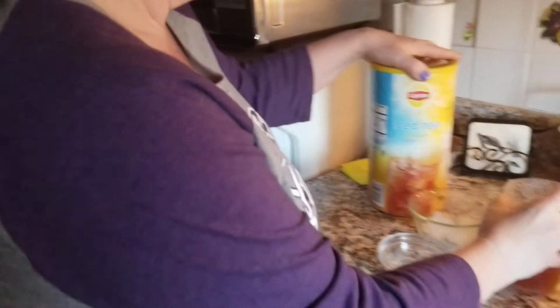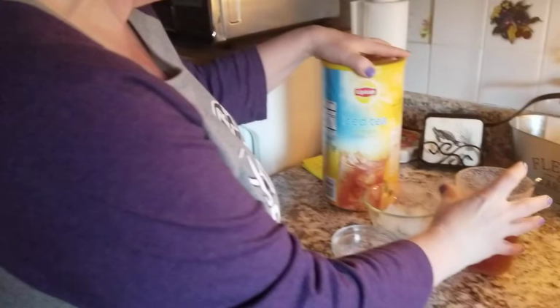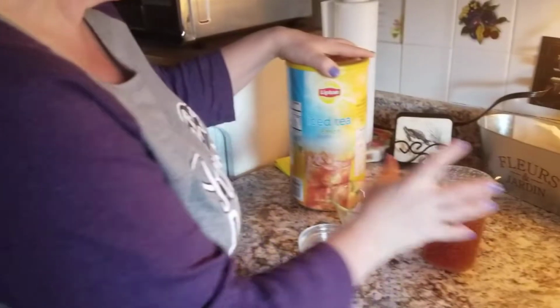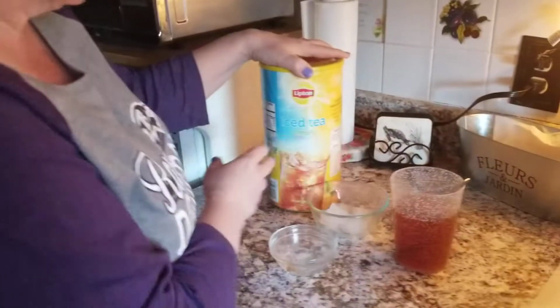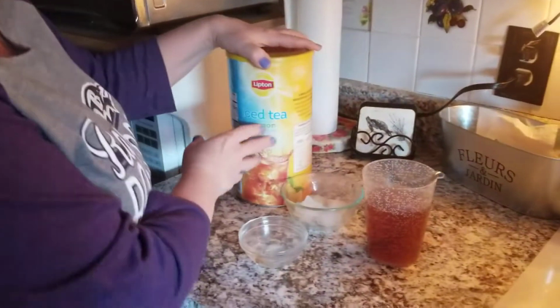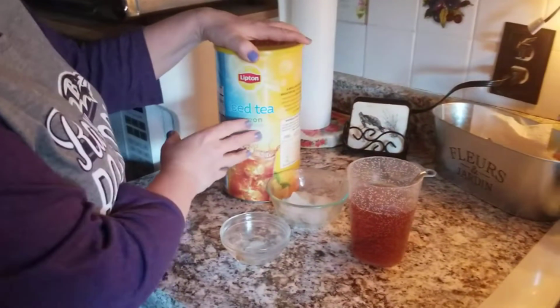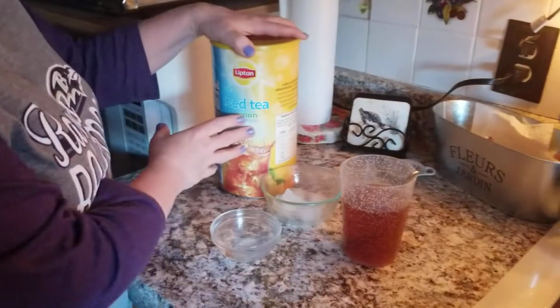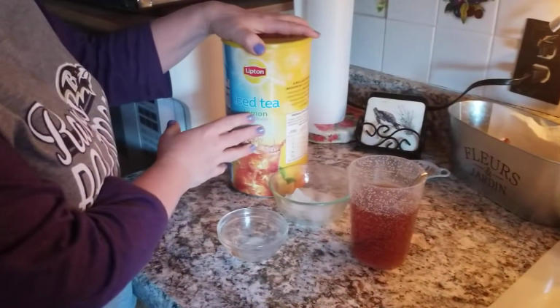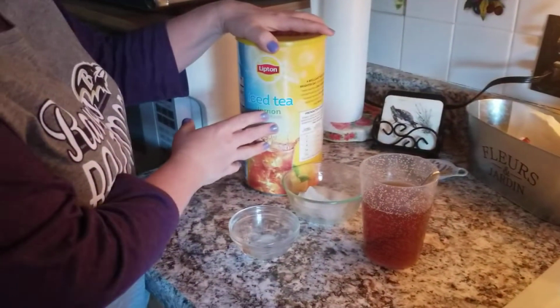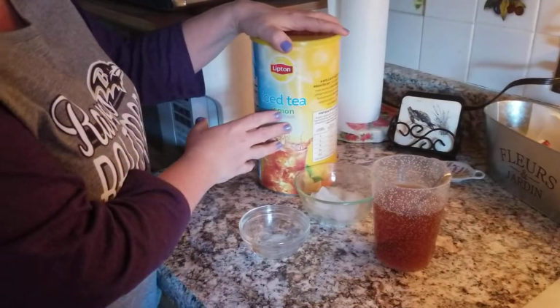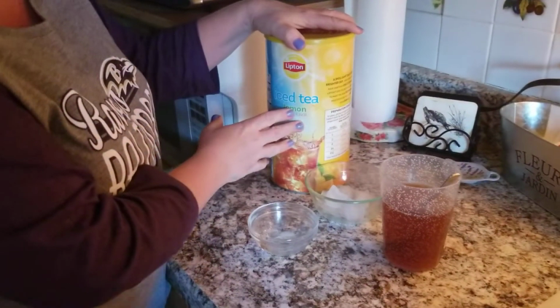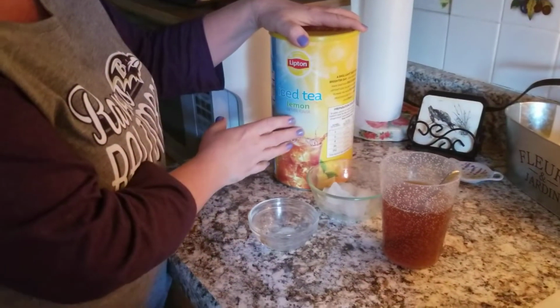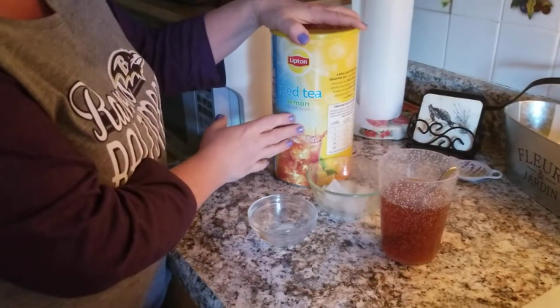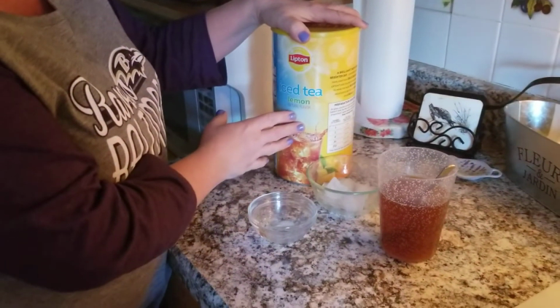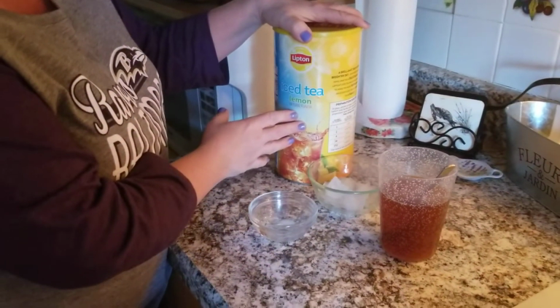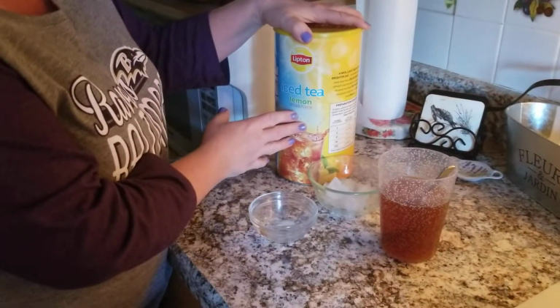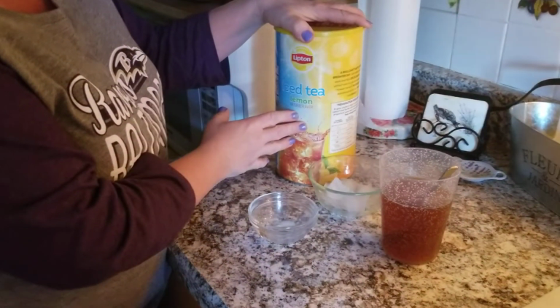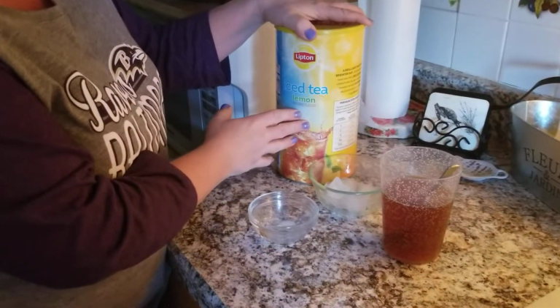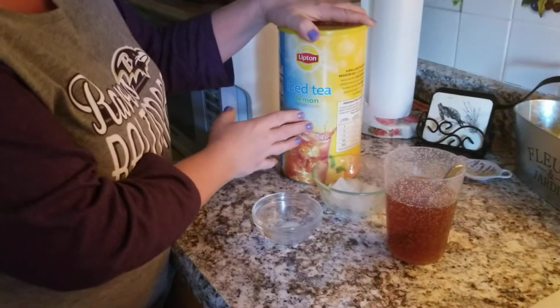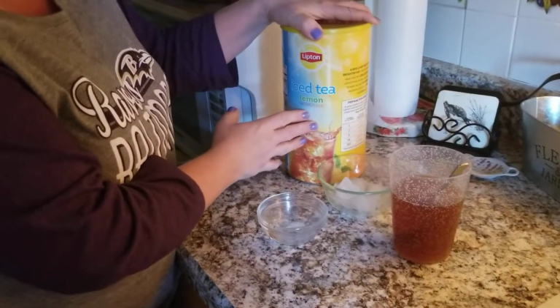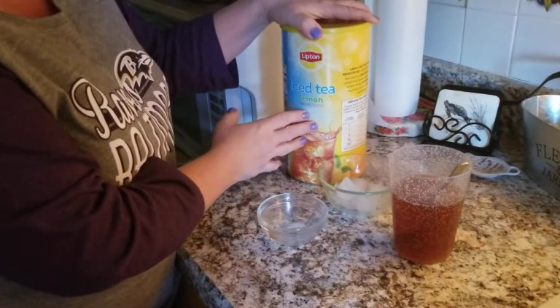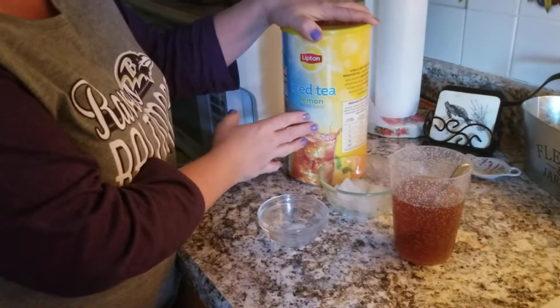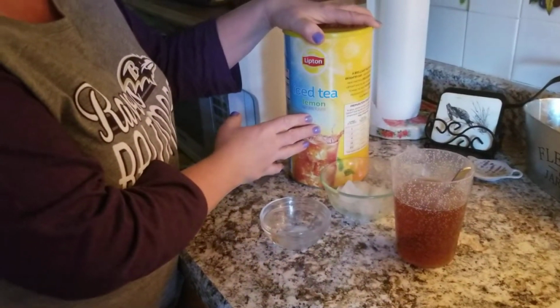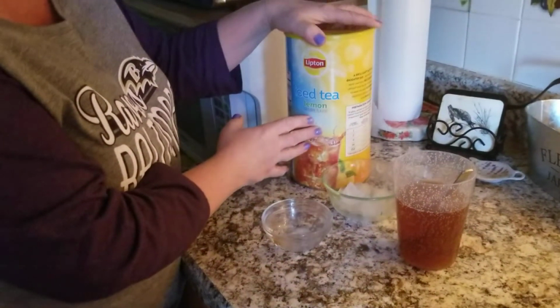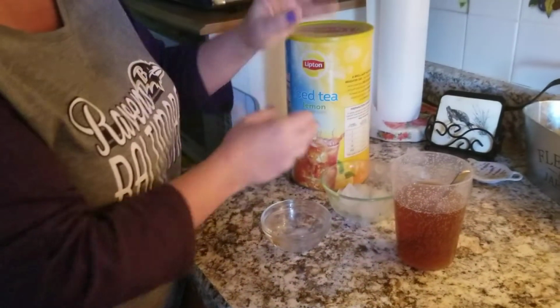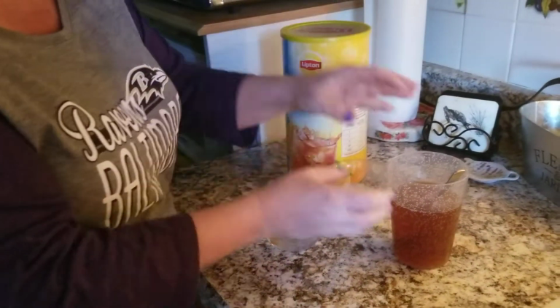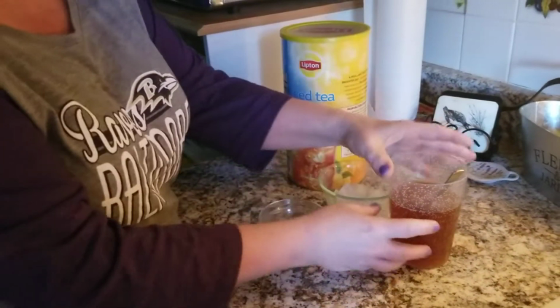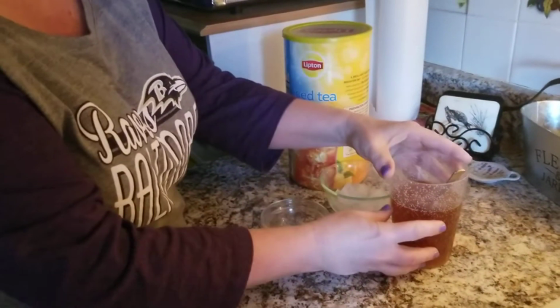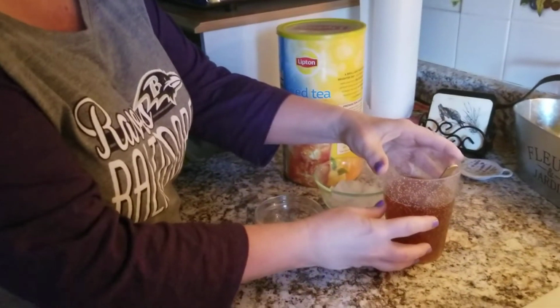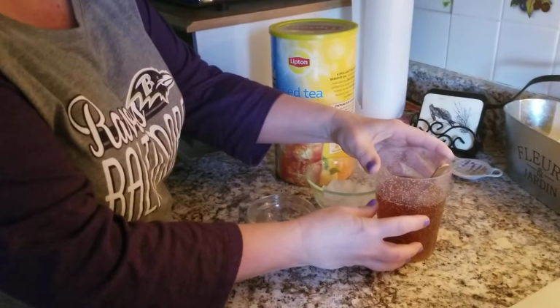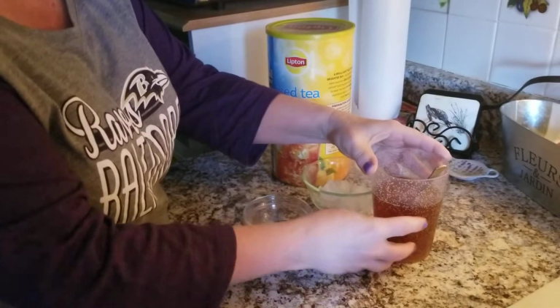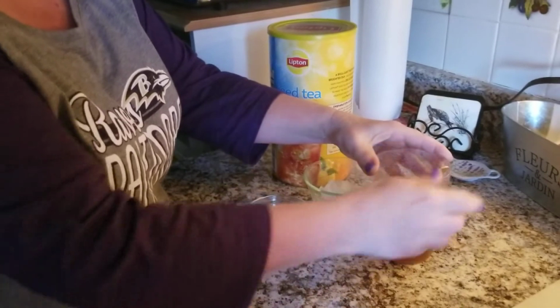Remember, the solute is the thing that gets dissolved — it's your iced tea powder. The solvent is water.